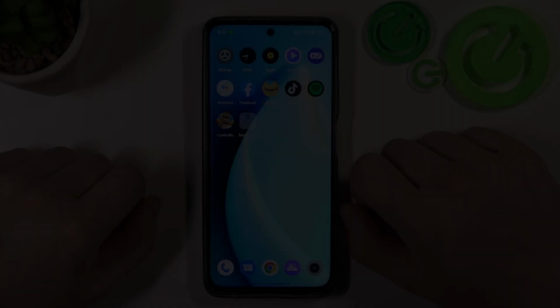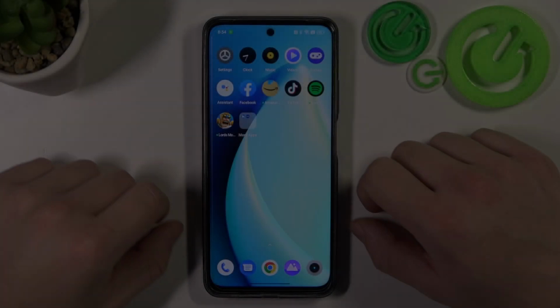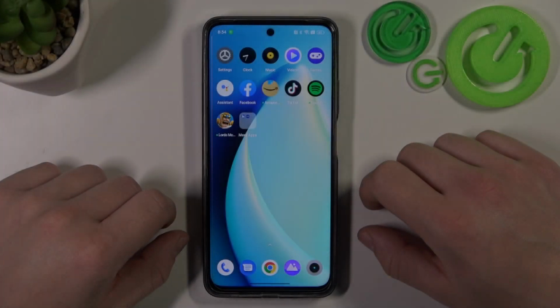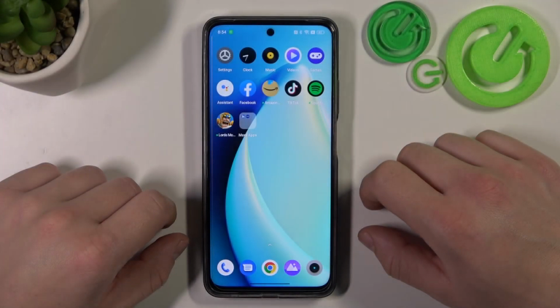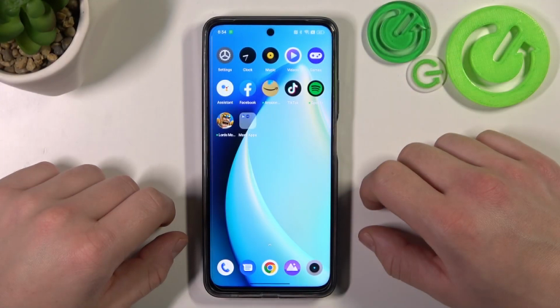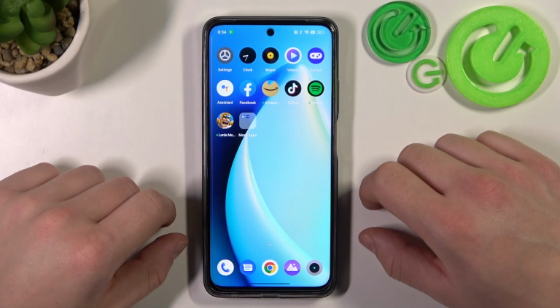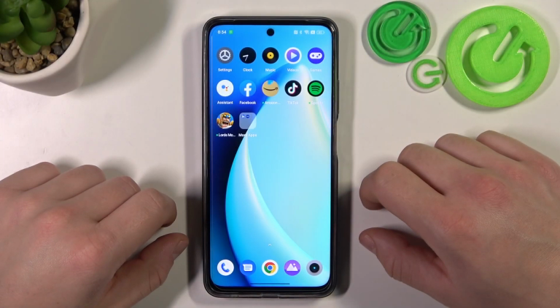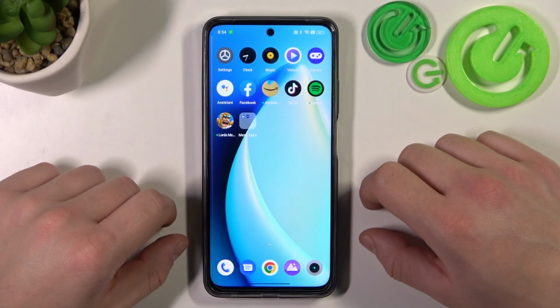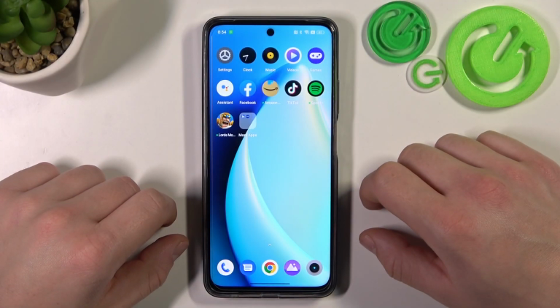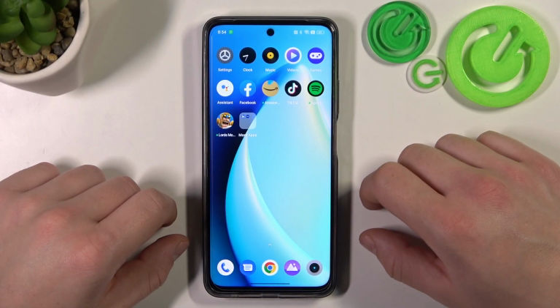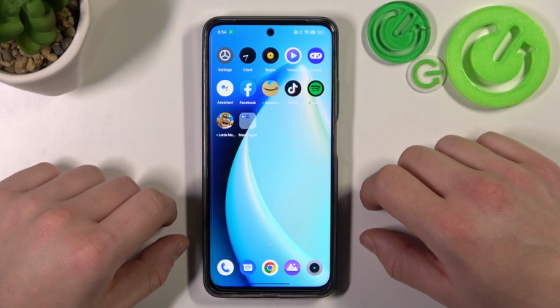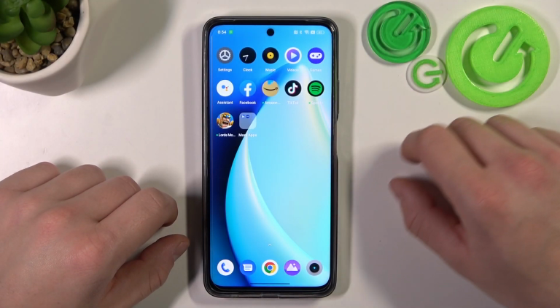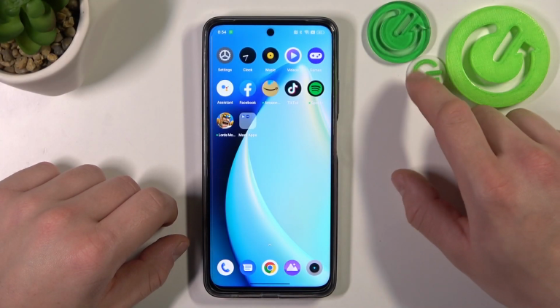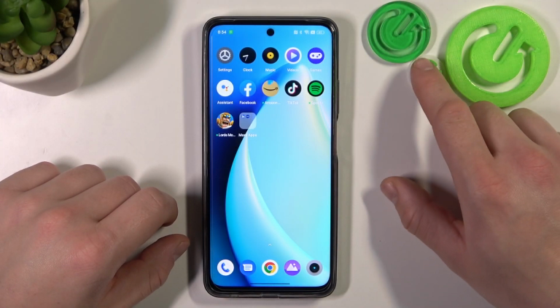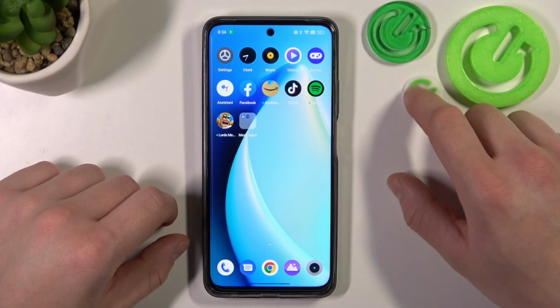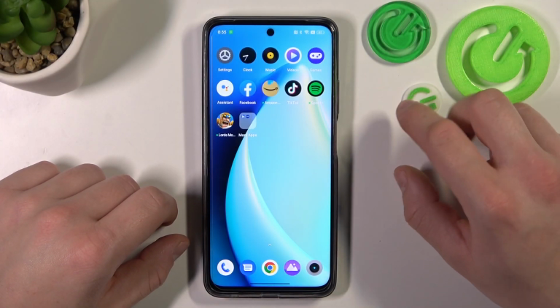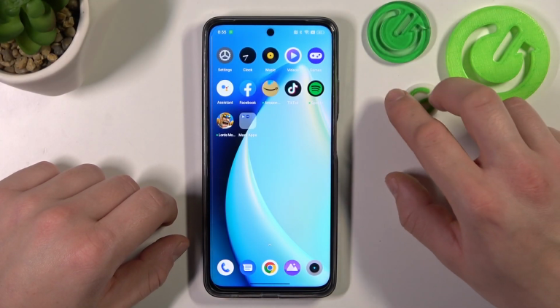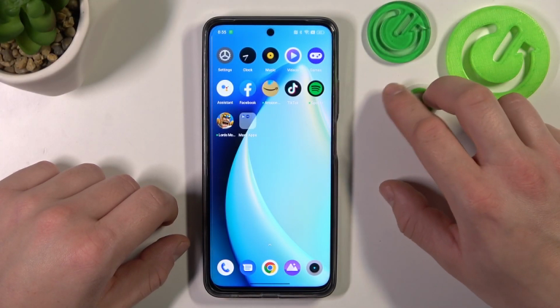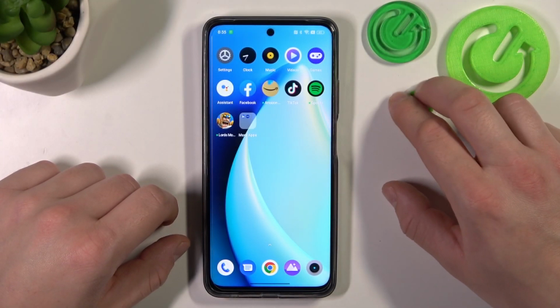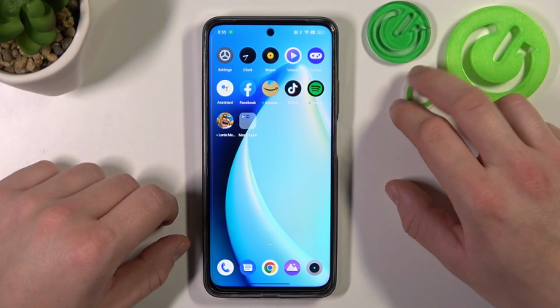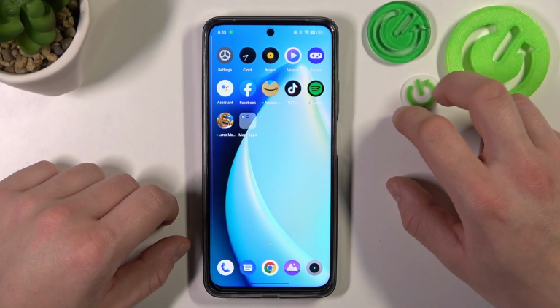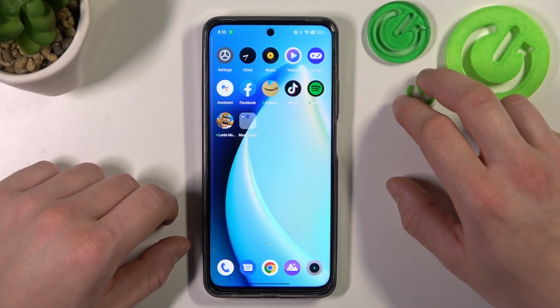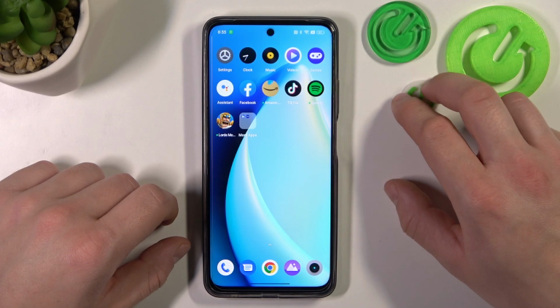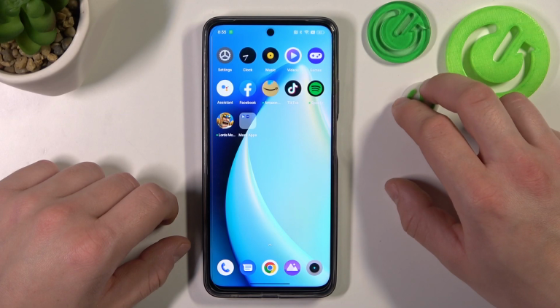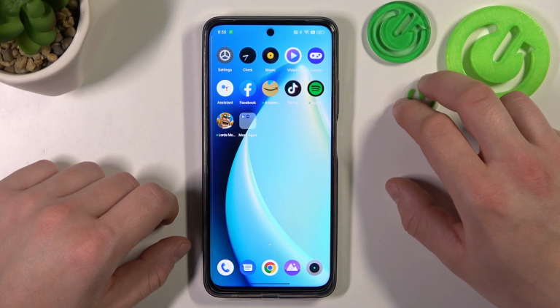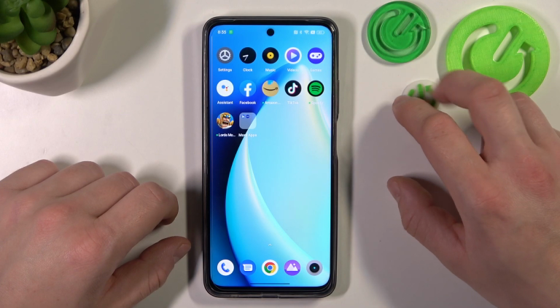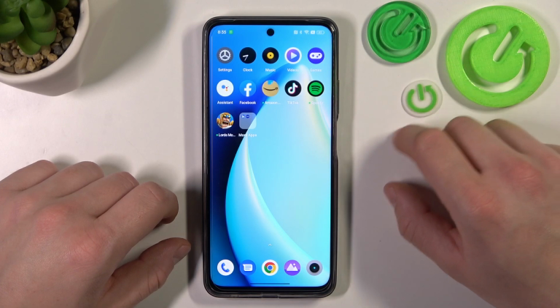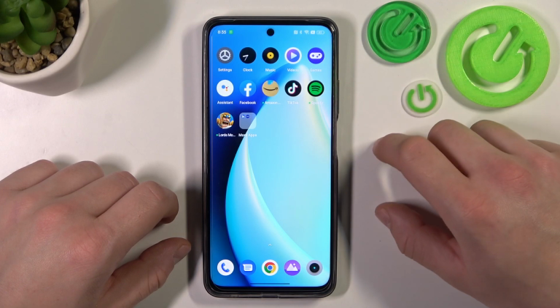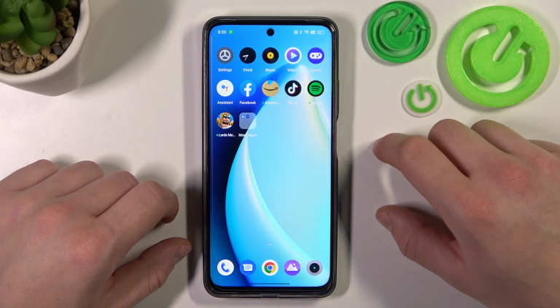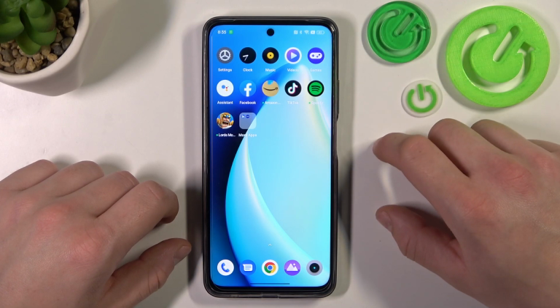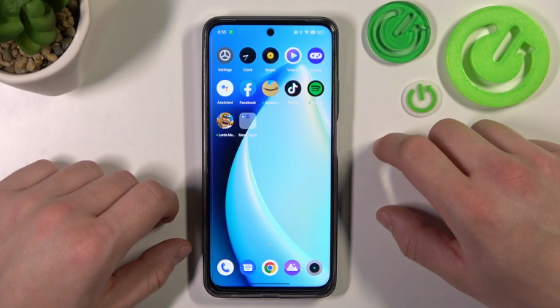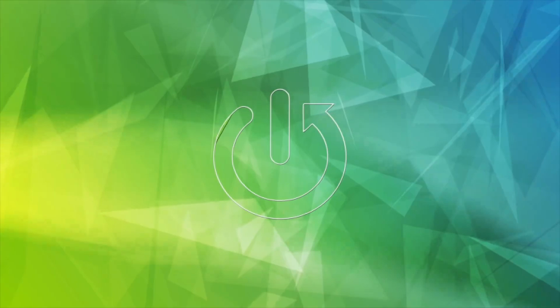Hello, in front of me I've got Realme C55. In this video I'll show you how to use Google Assistant on lock screen.